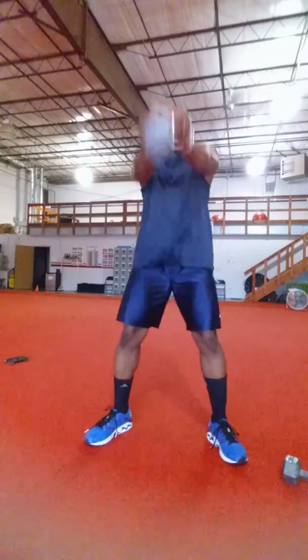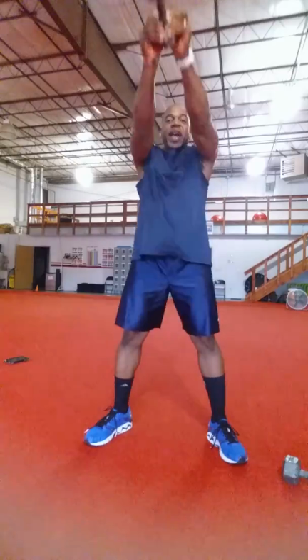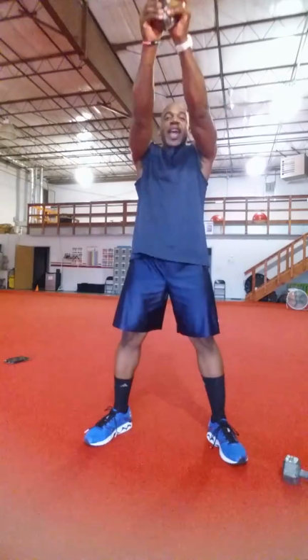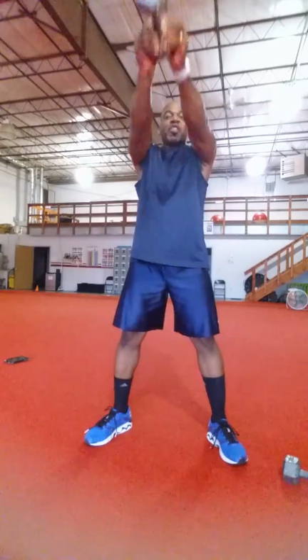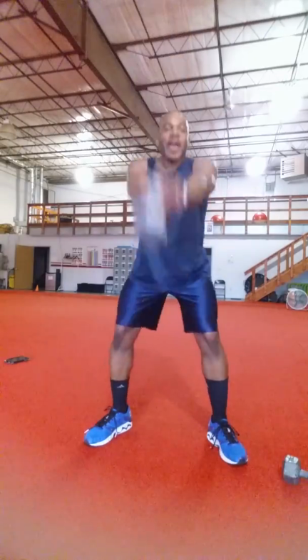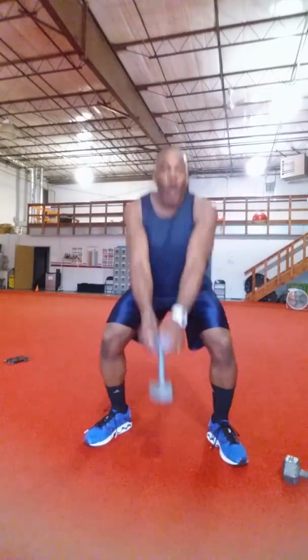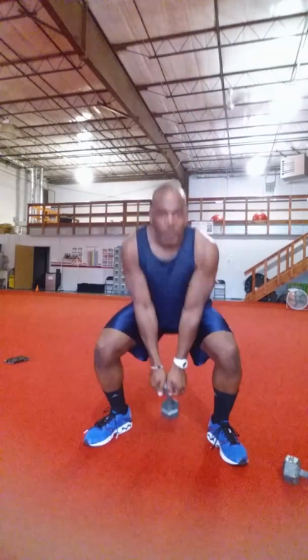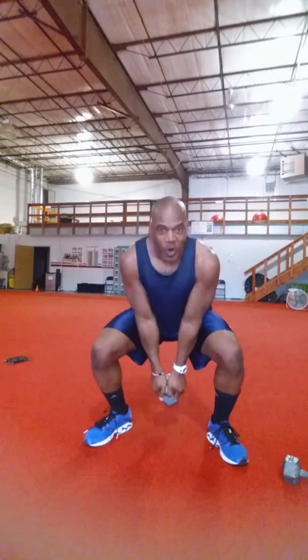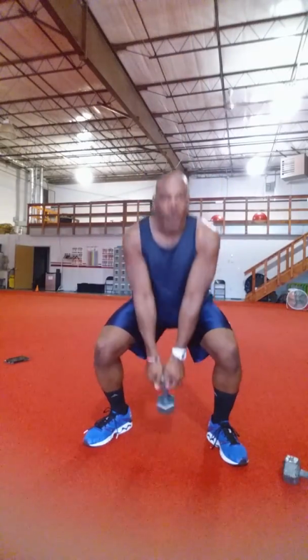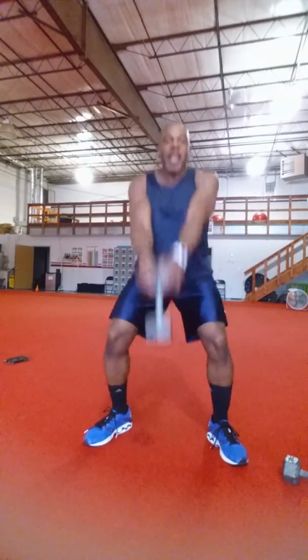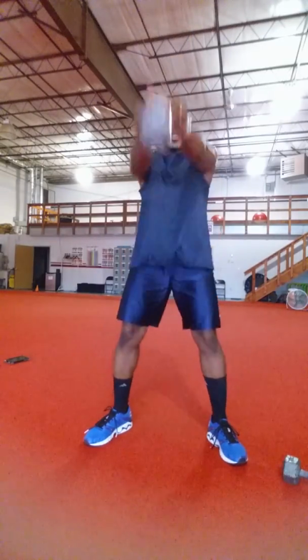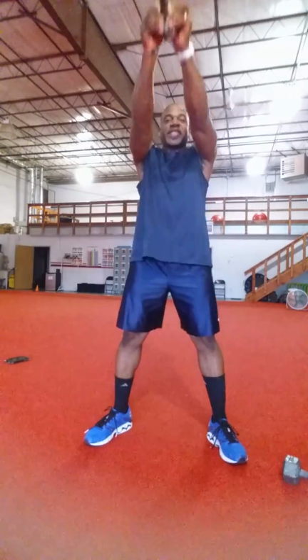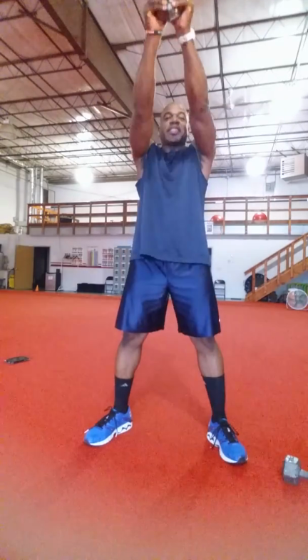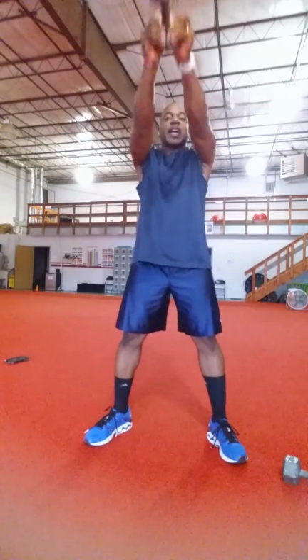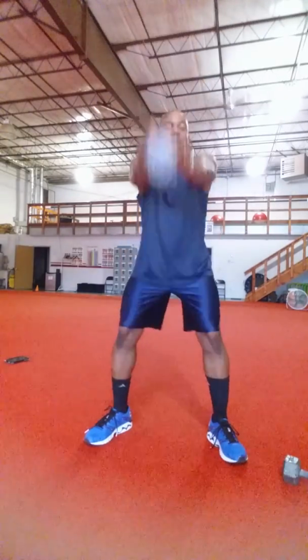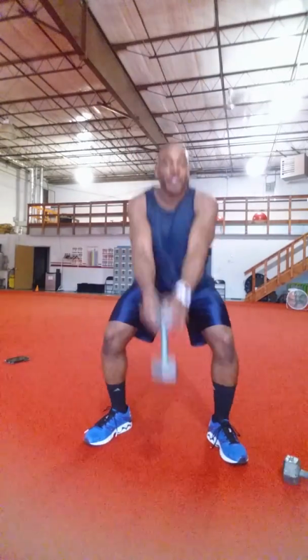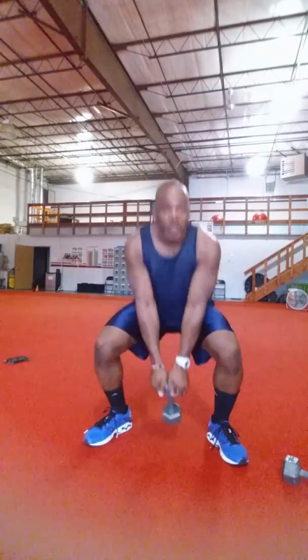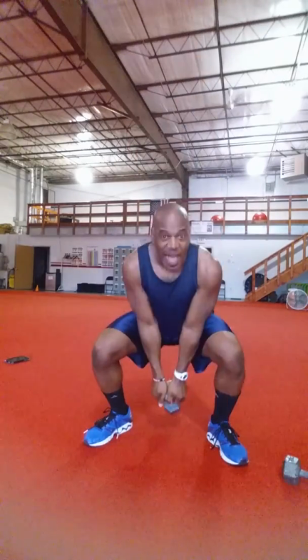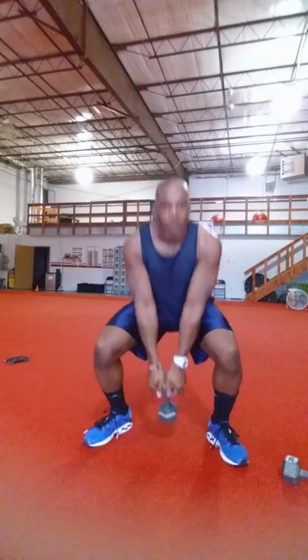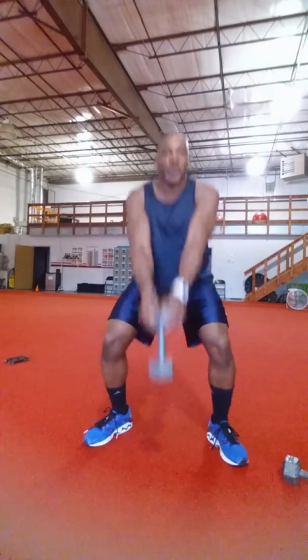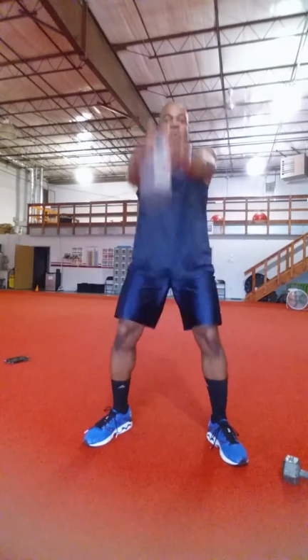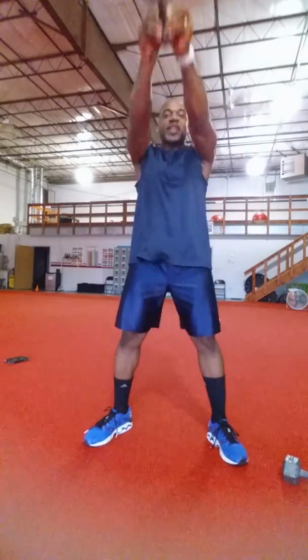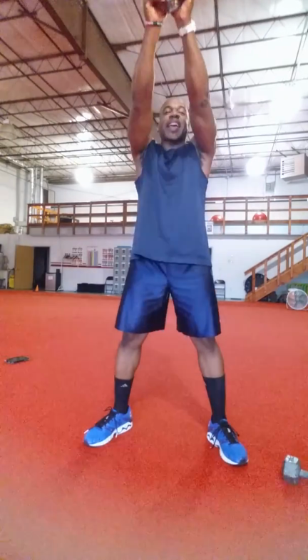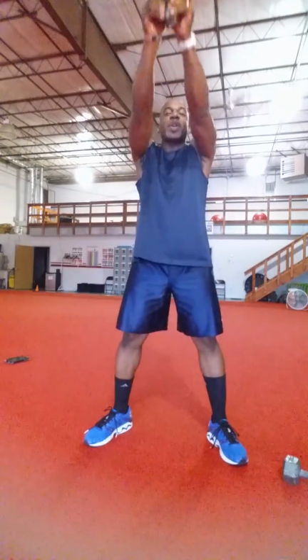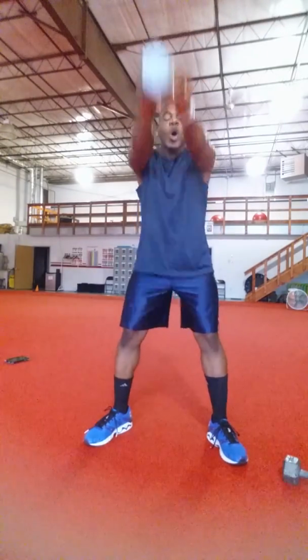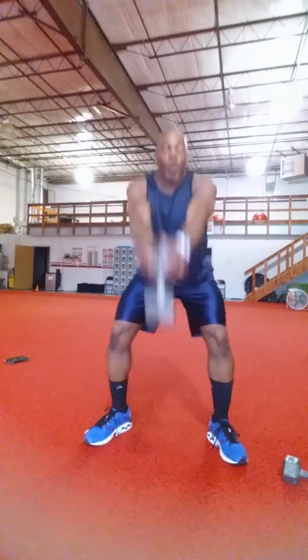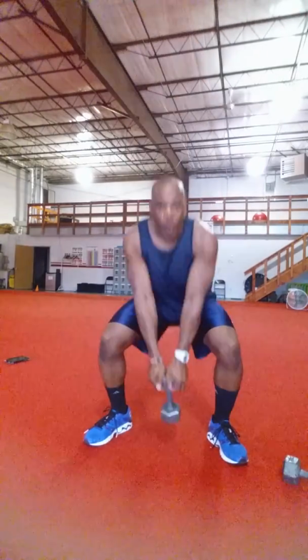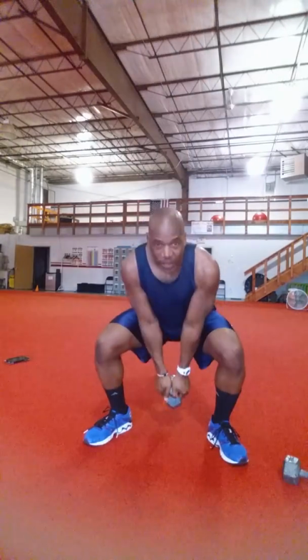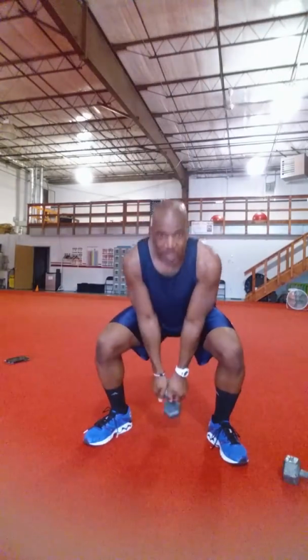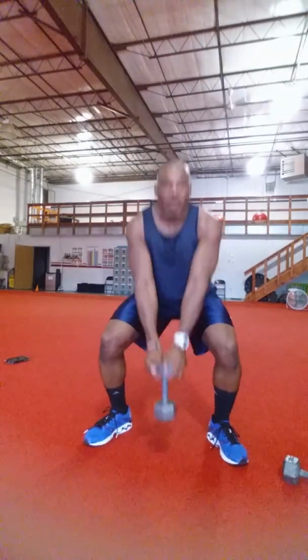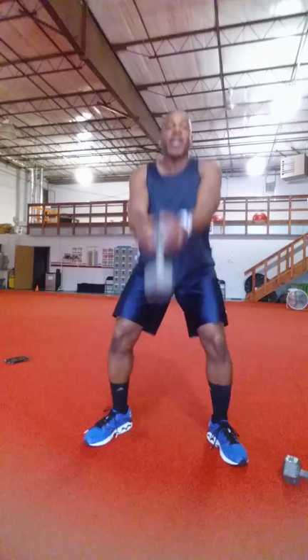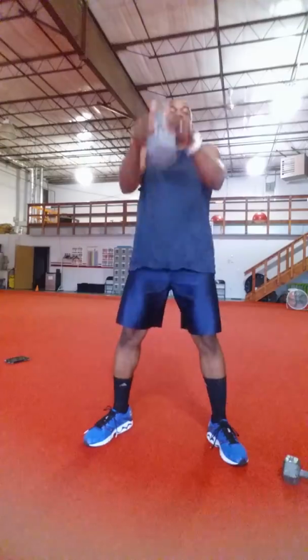Hey everybody, hope you're doing great. This is Sidney coming to you now with your Wednesday workout of the week.